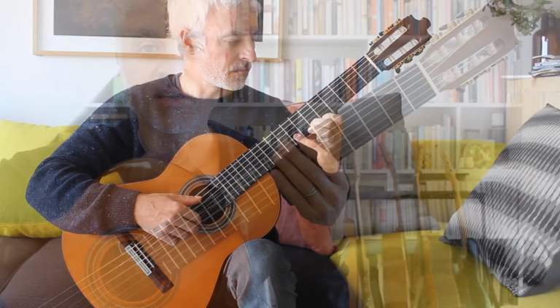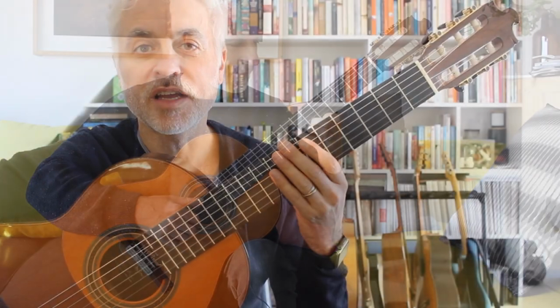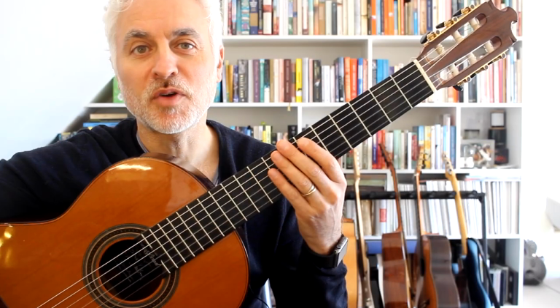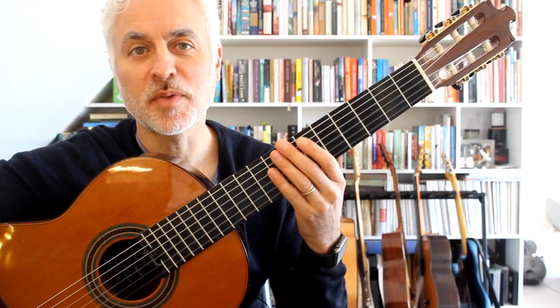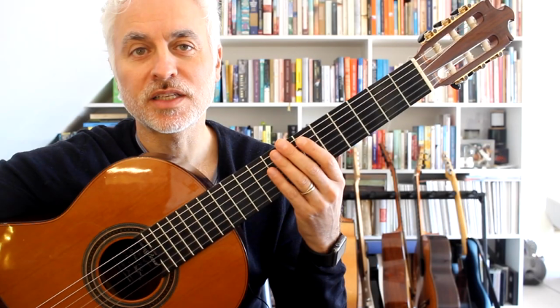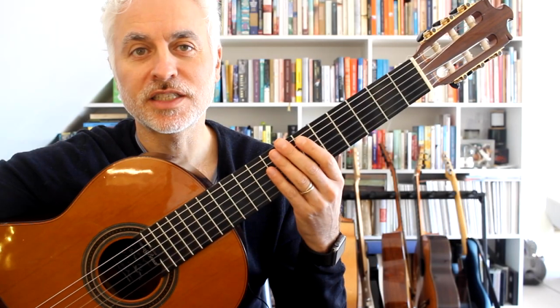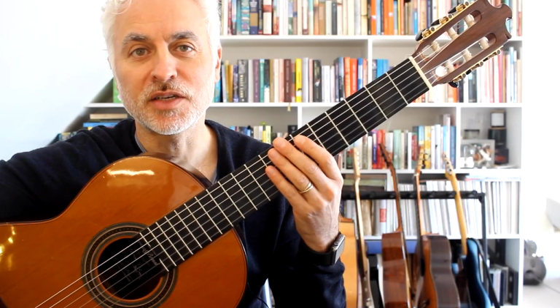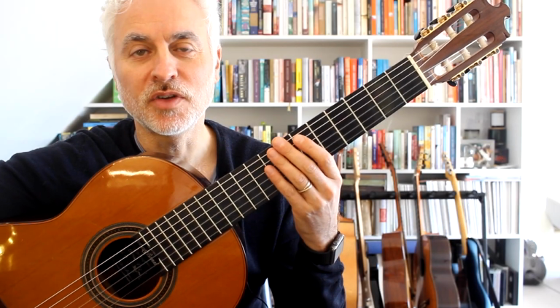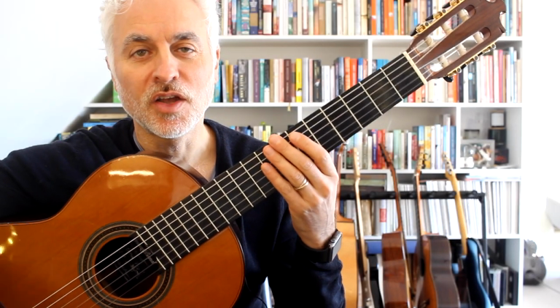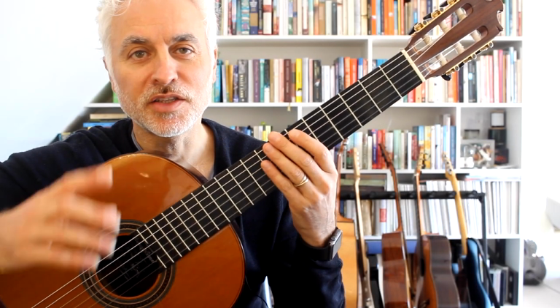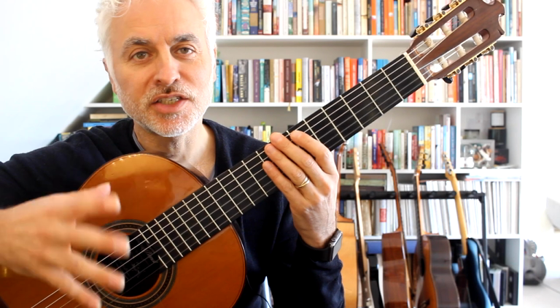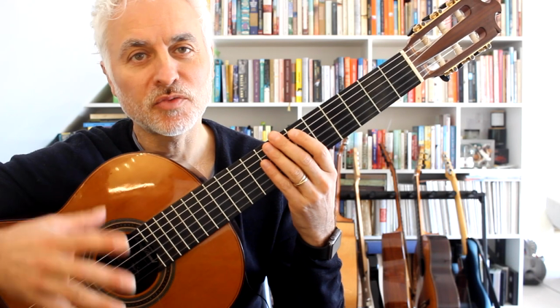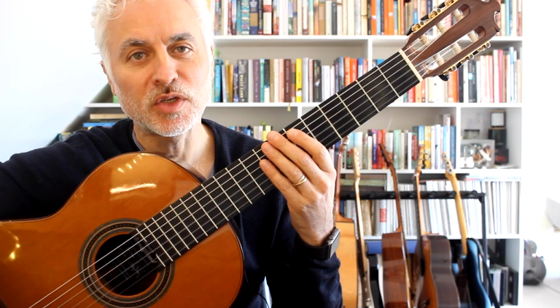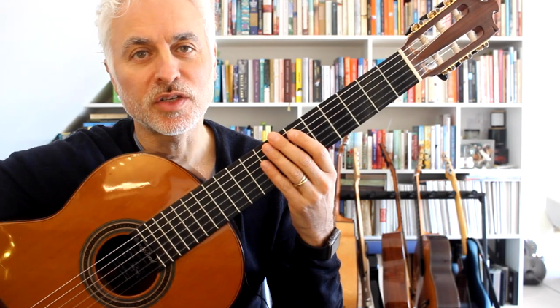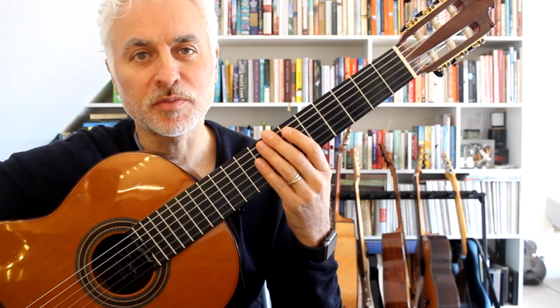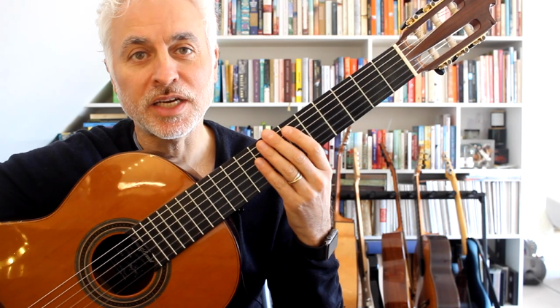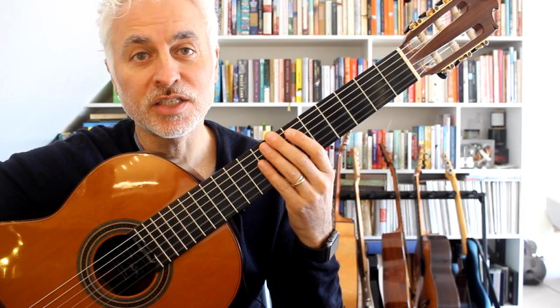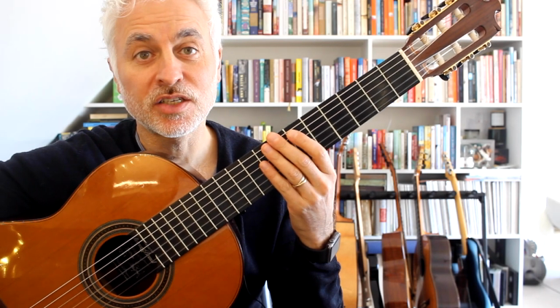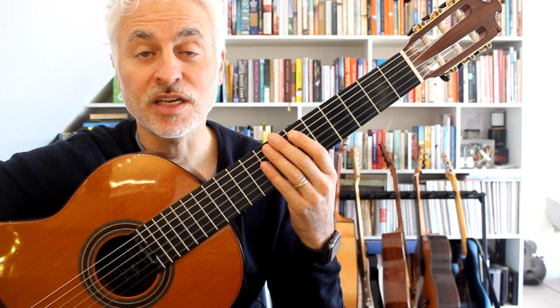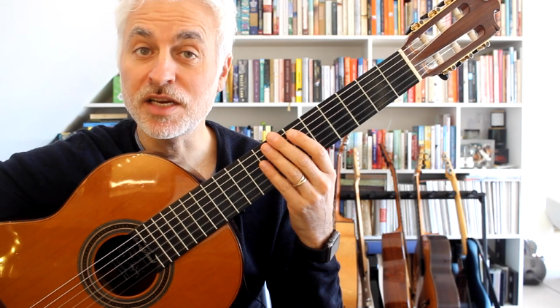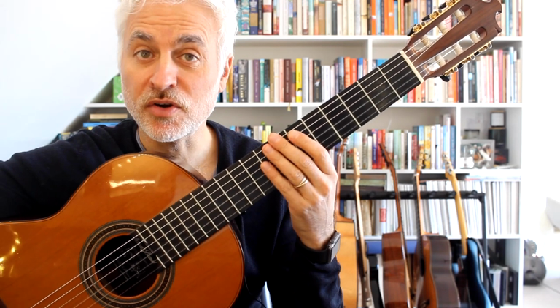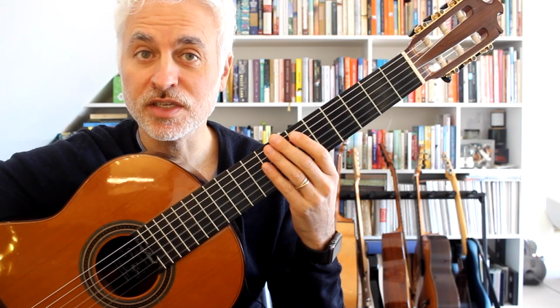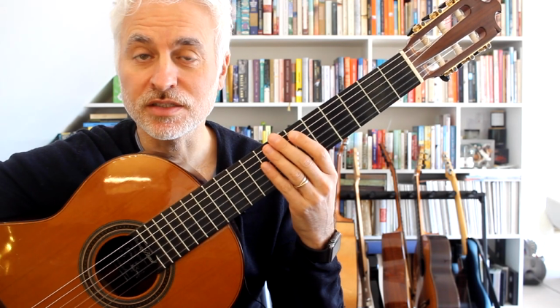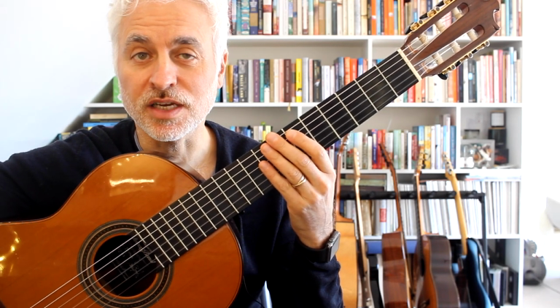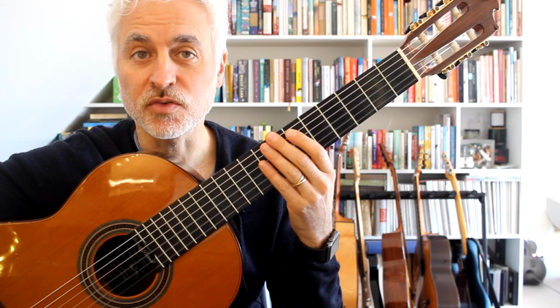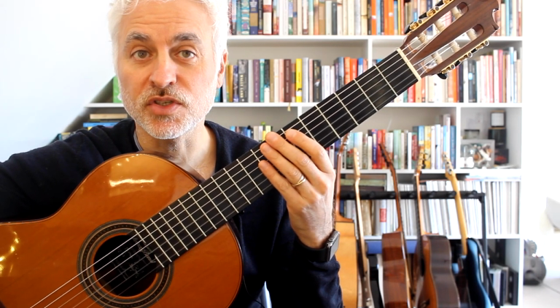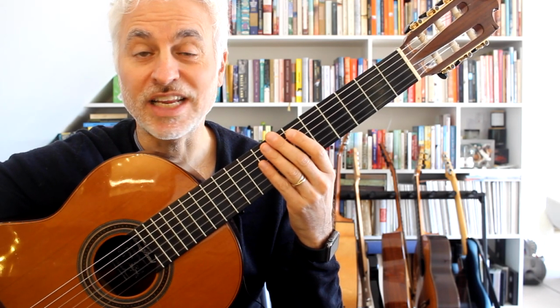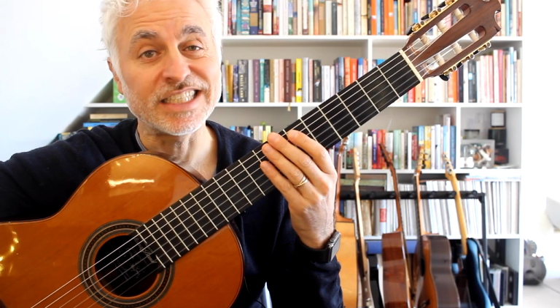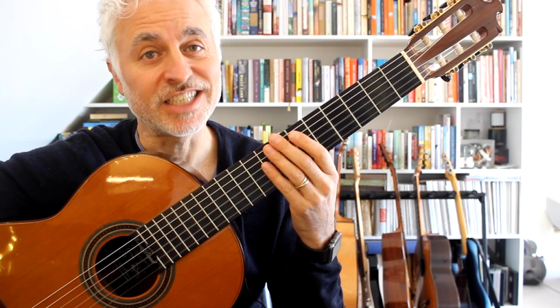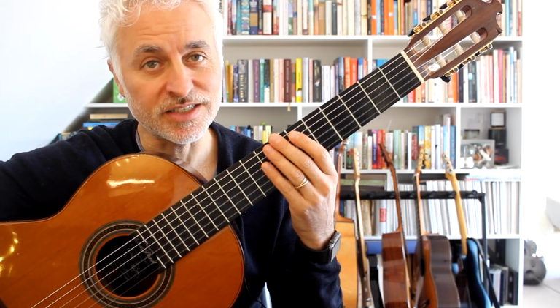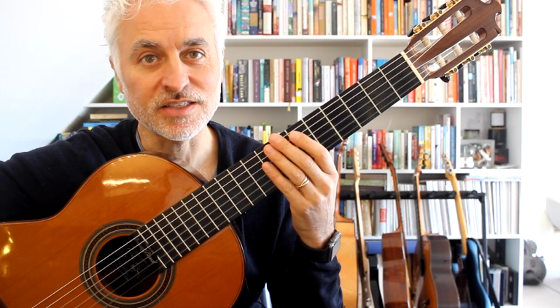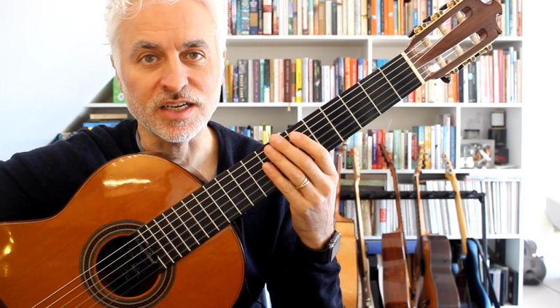Hi and welcome back to the channel. On this channel we look at Spanish Latin American guitar and also Latin jazz guitar.